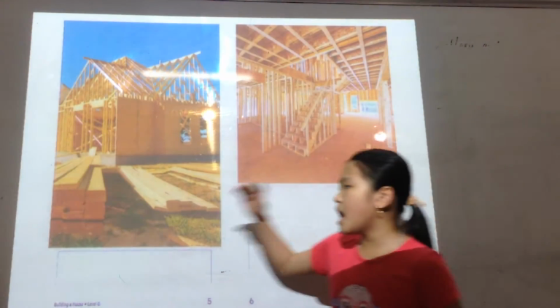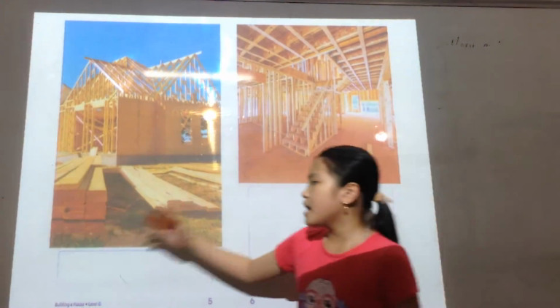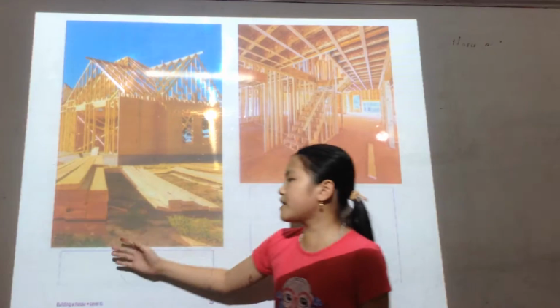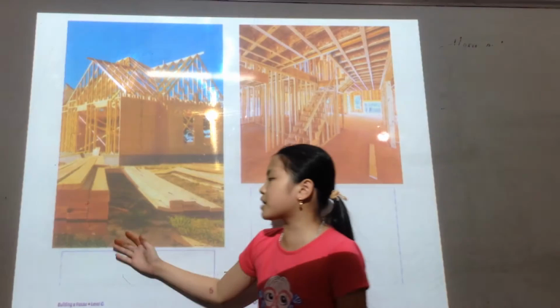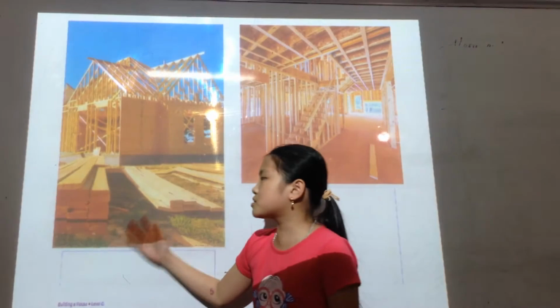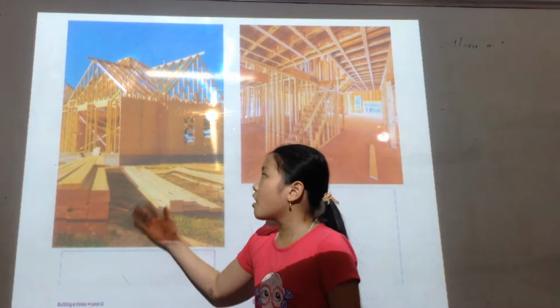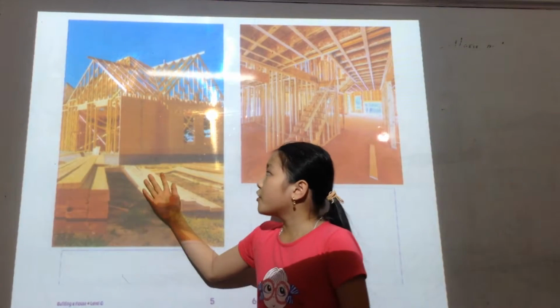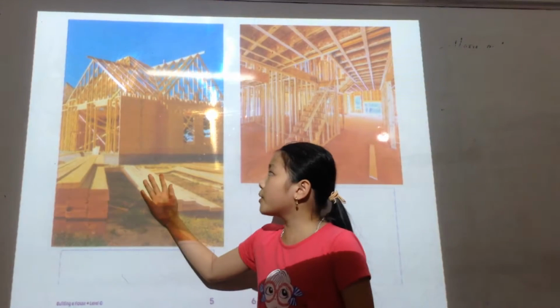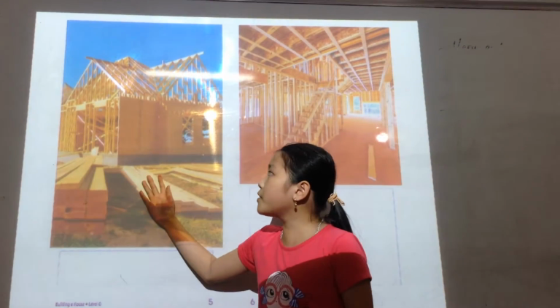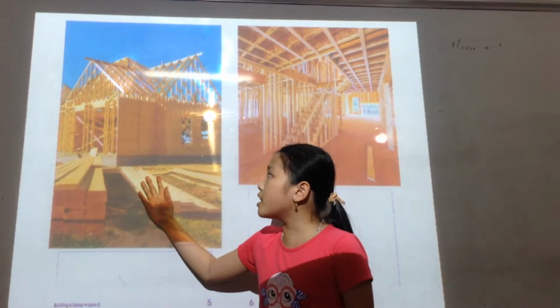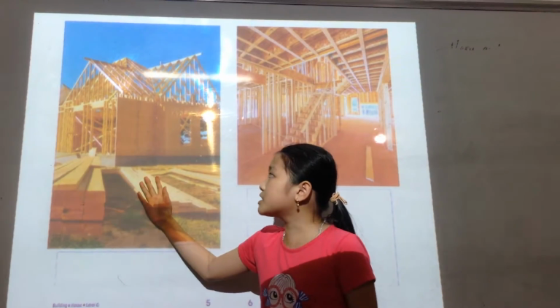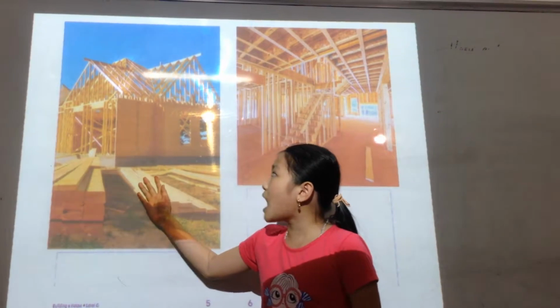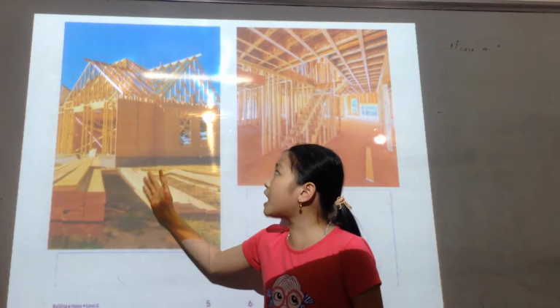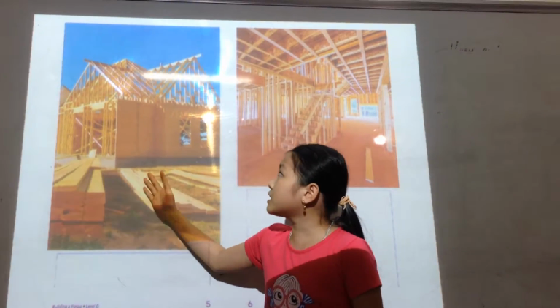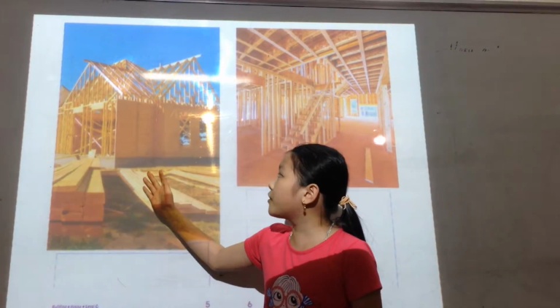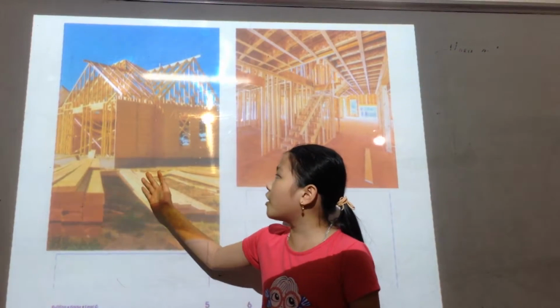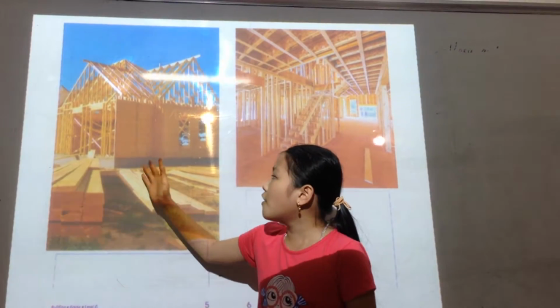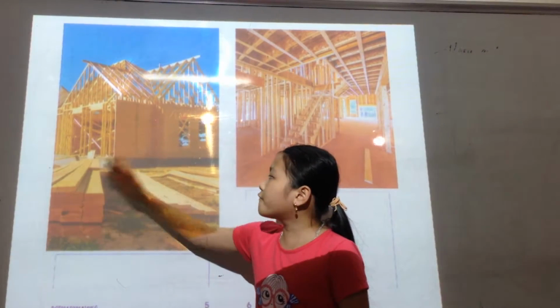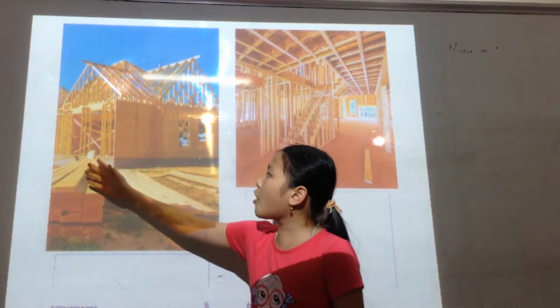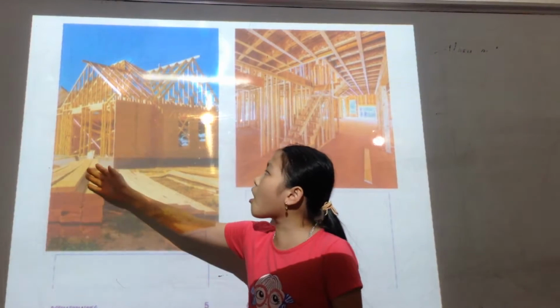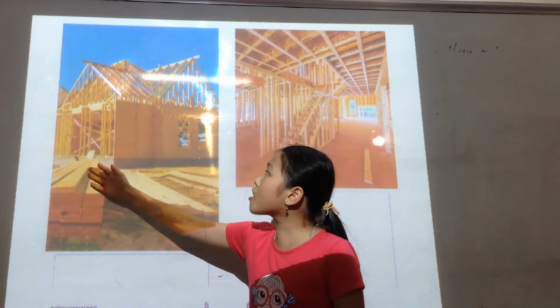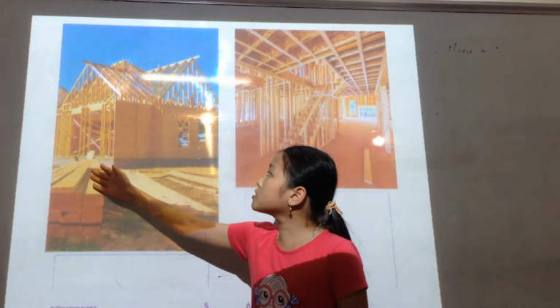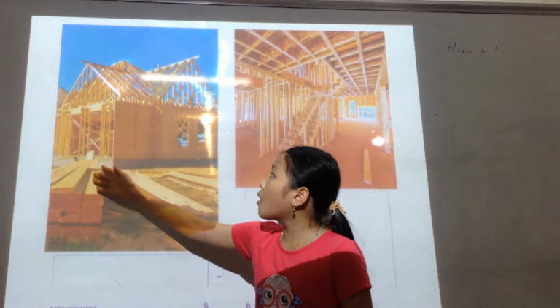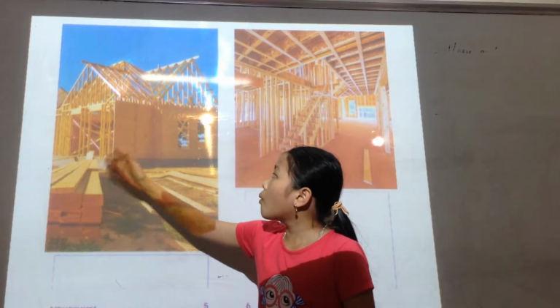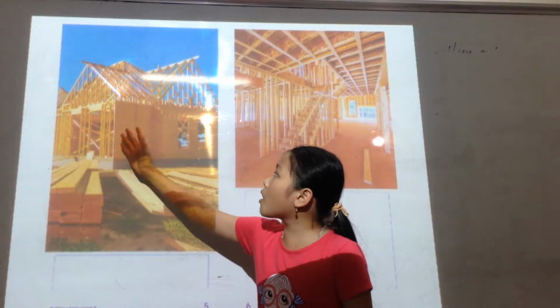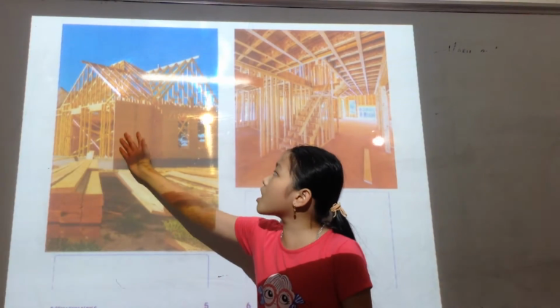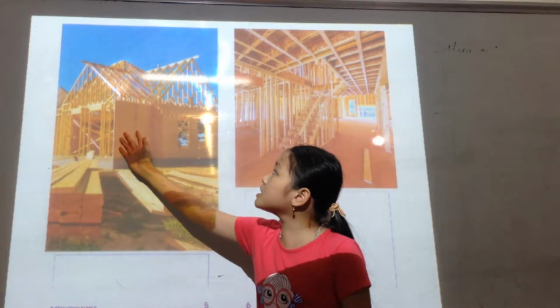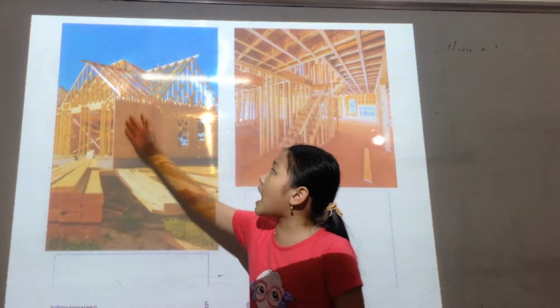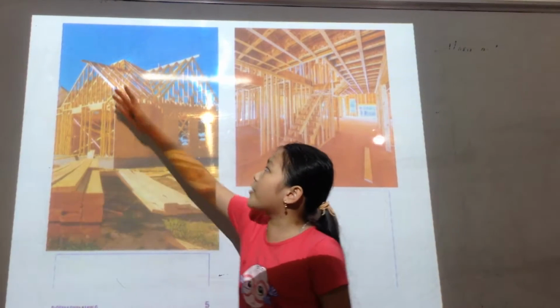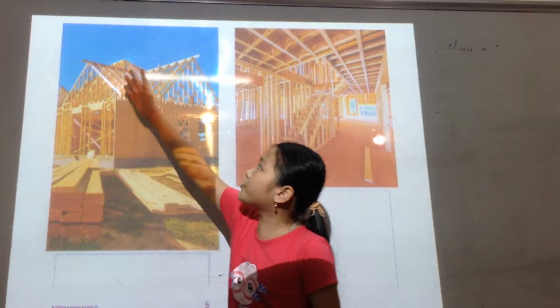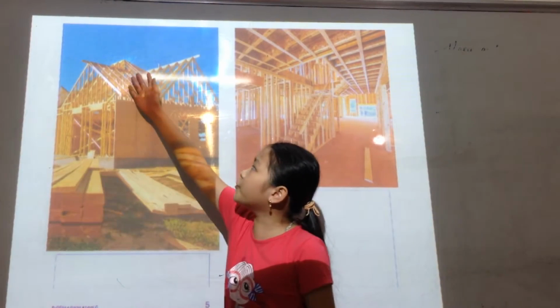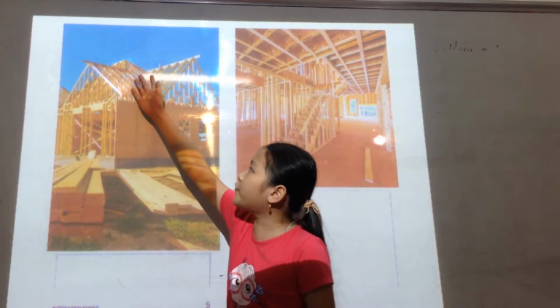Next, the builders add the floor, walls, and roof.